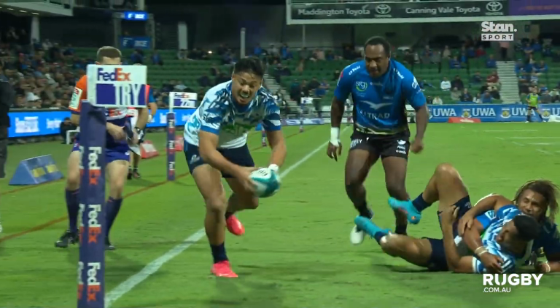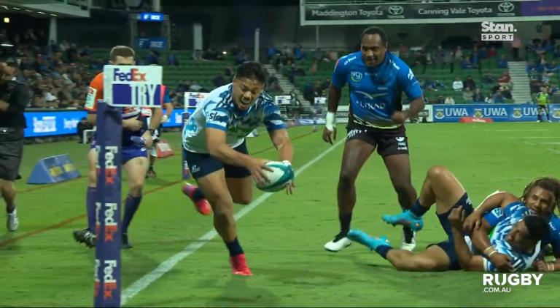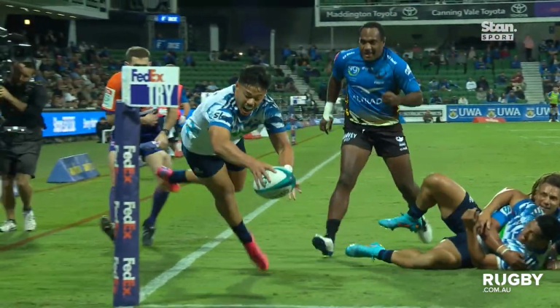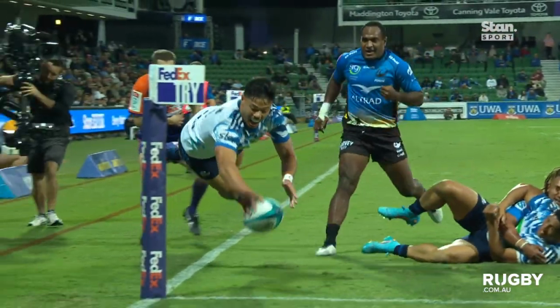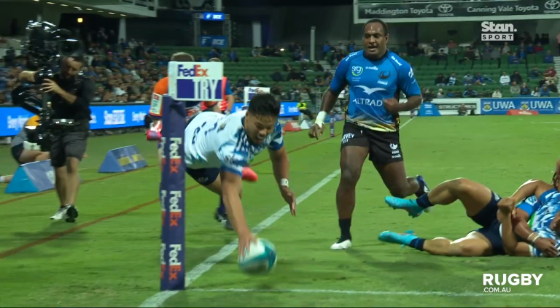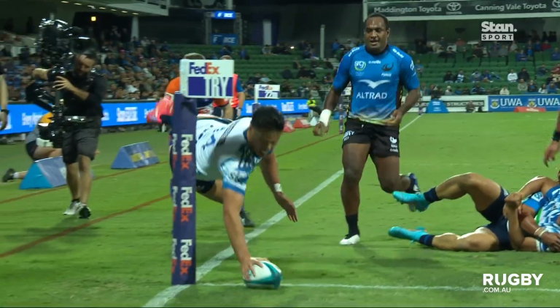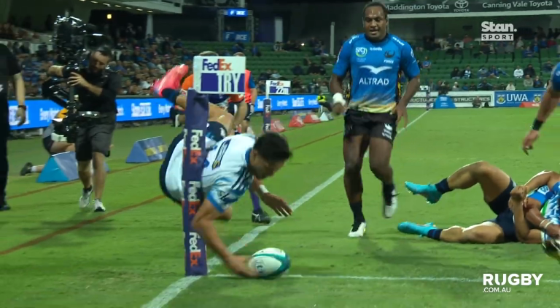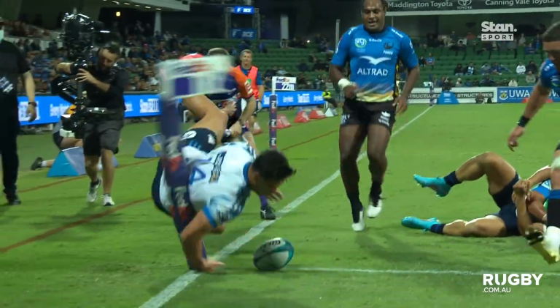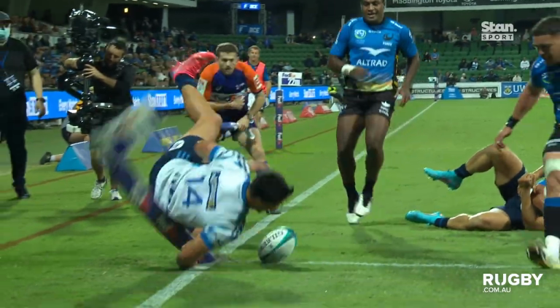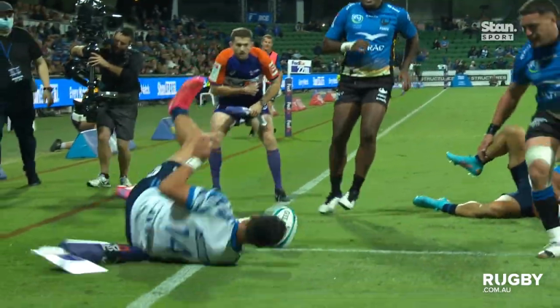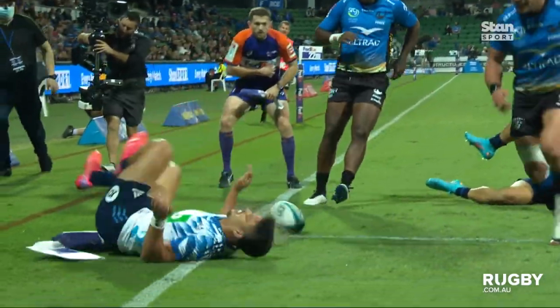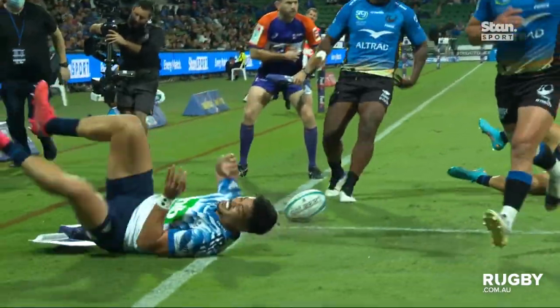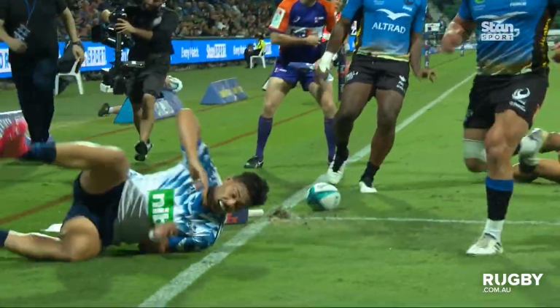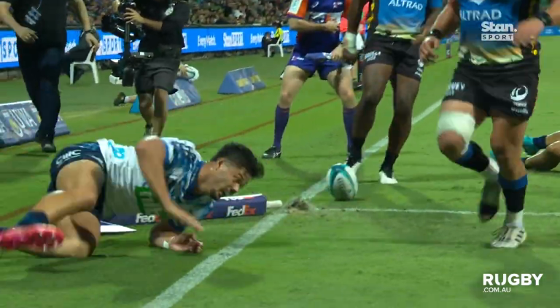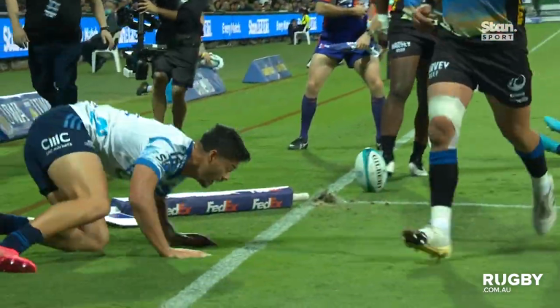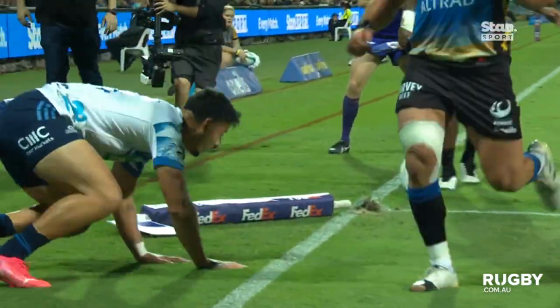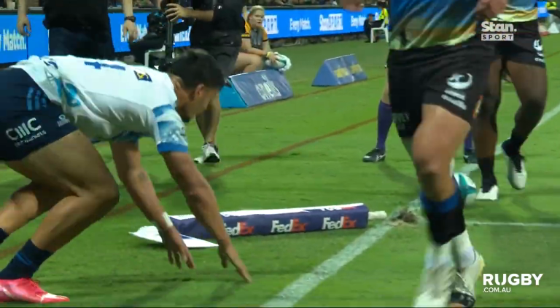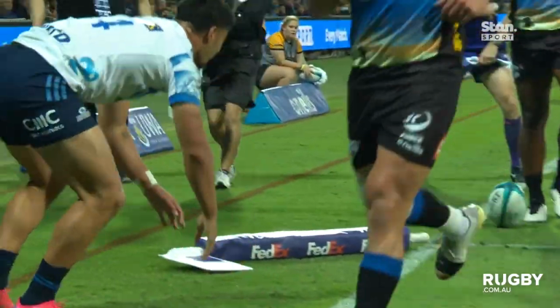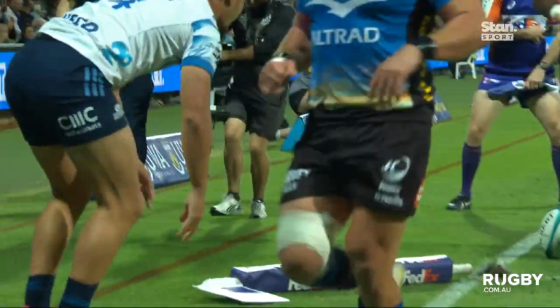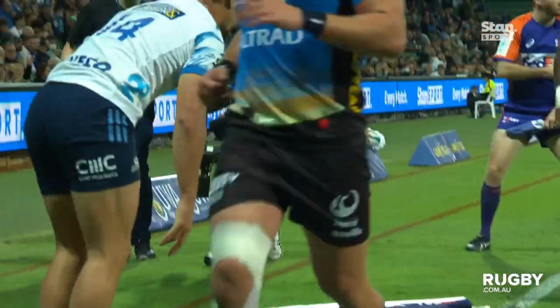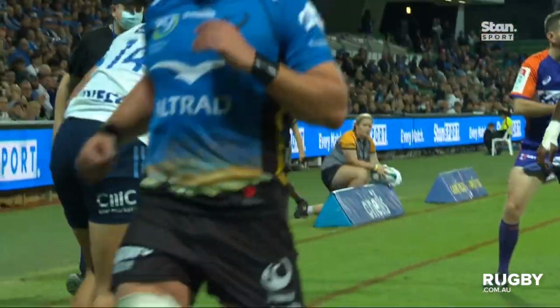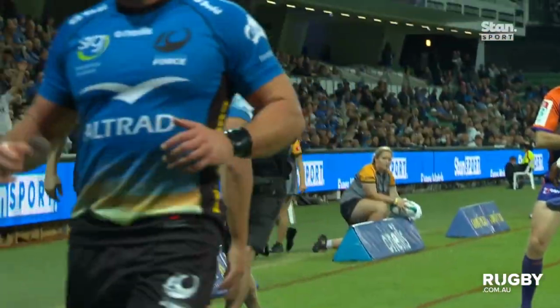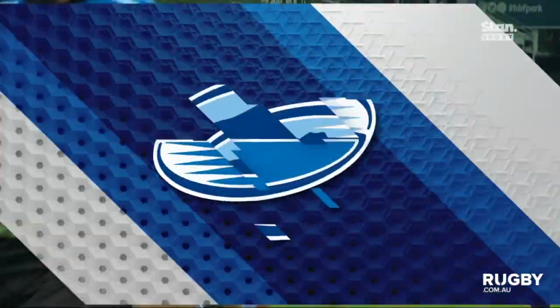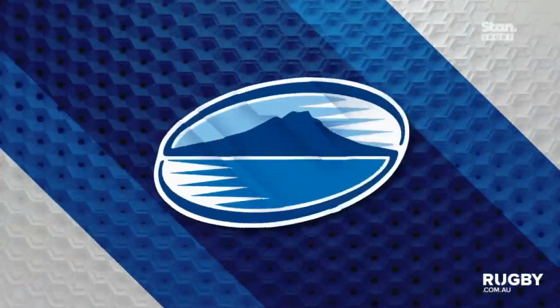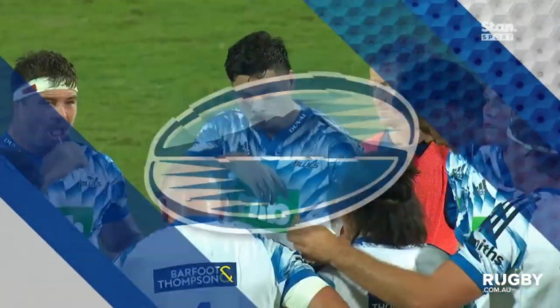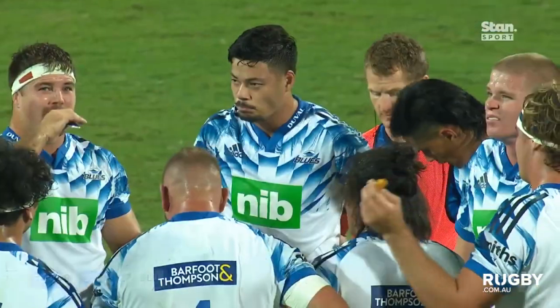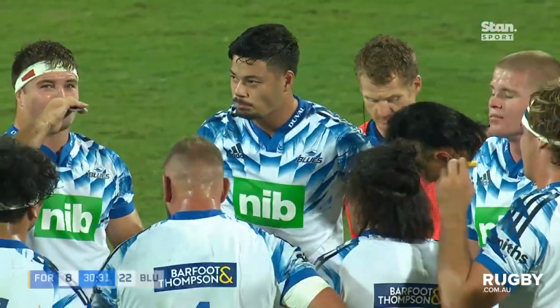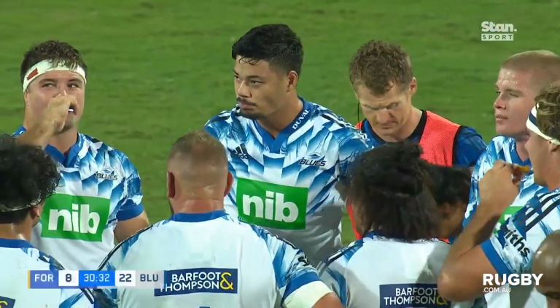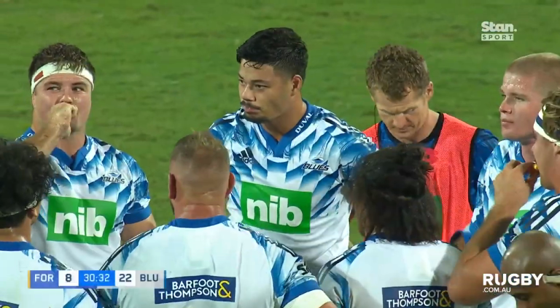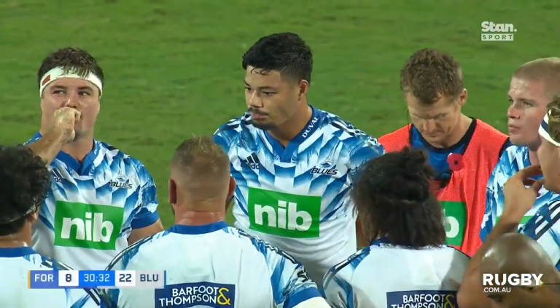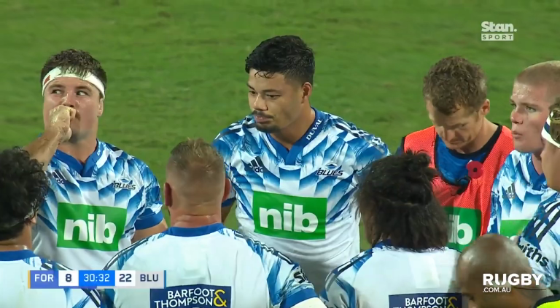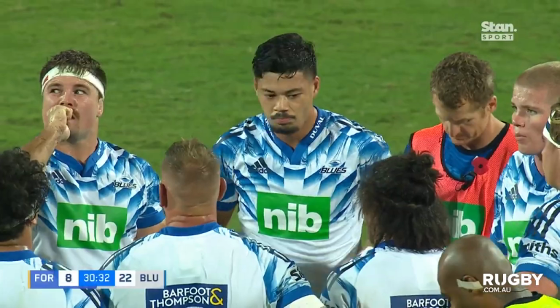Matihele scored one himself in exactly this fashion at the other end of the field only a couple of weeks ago.